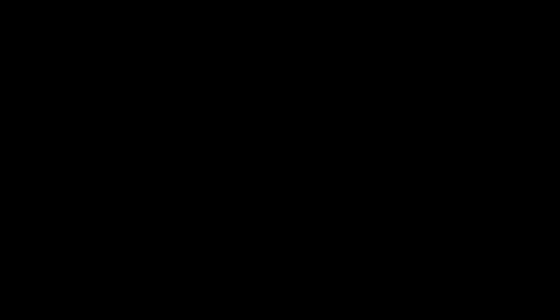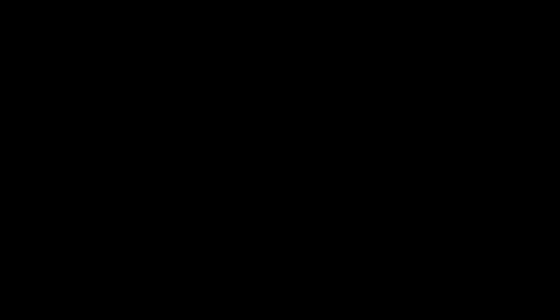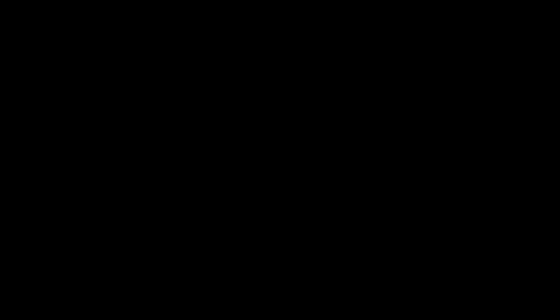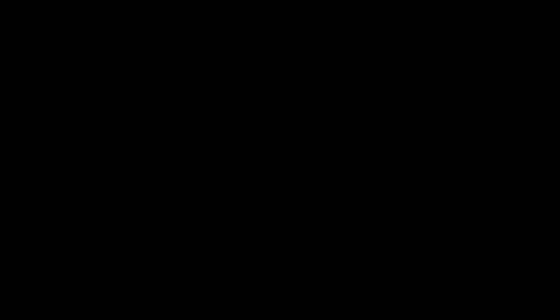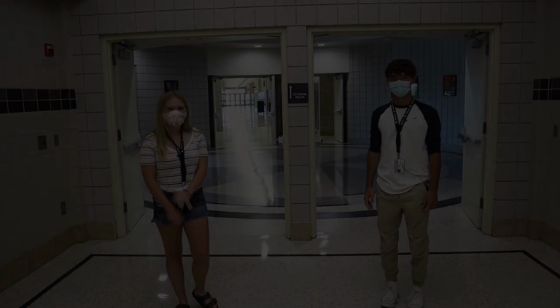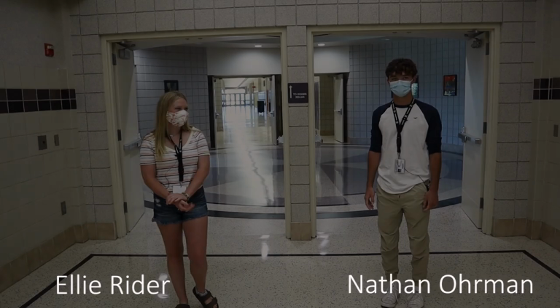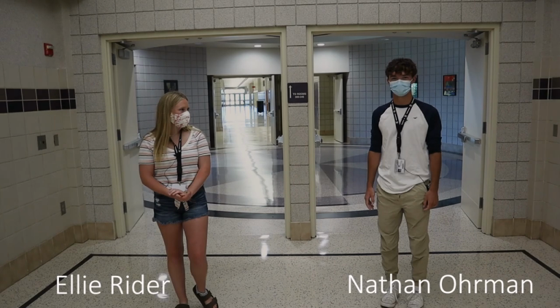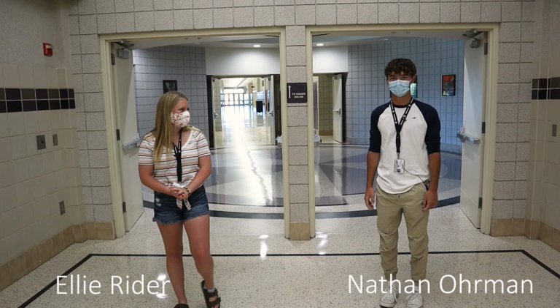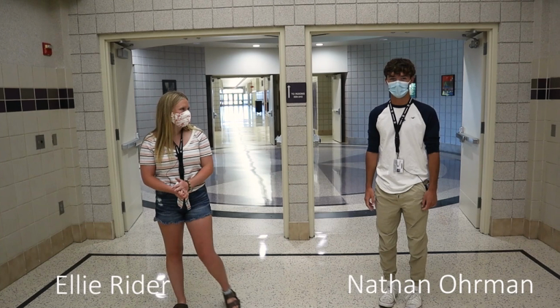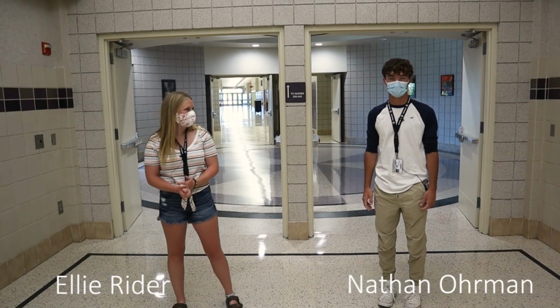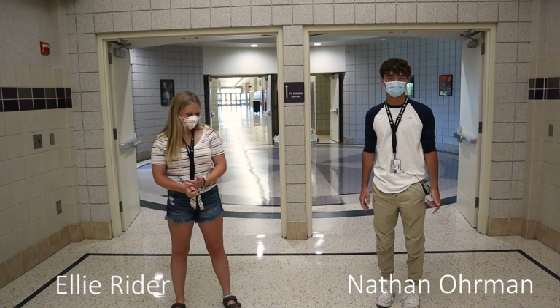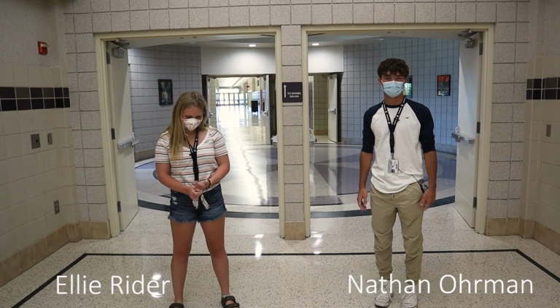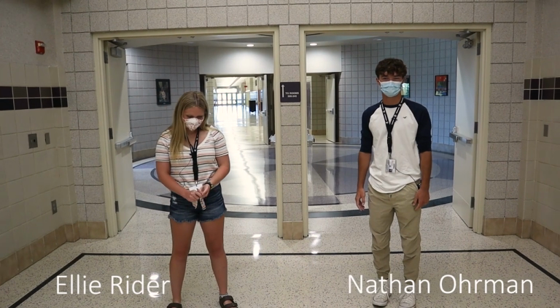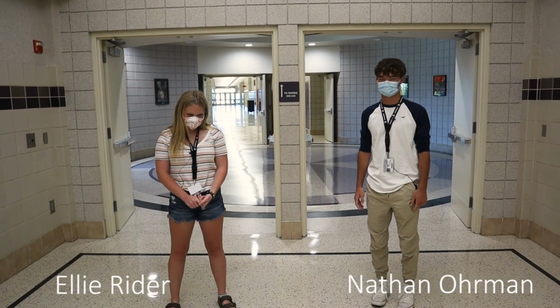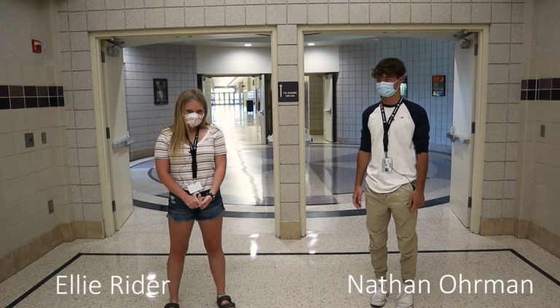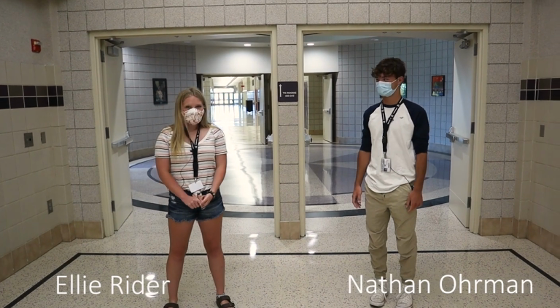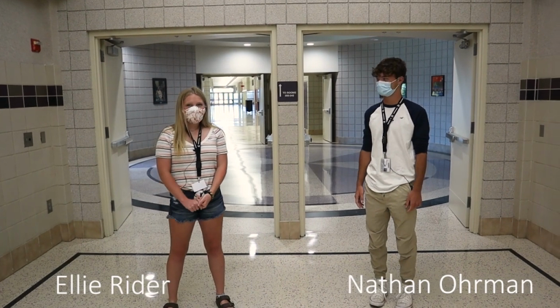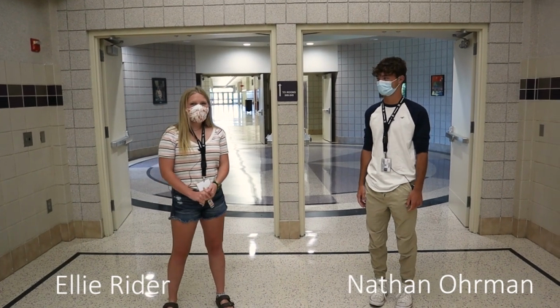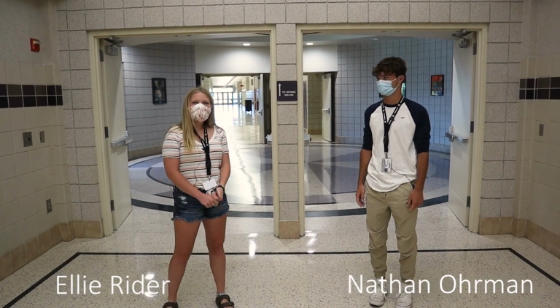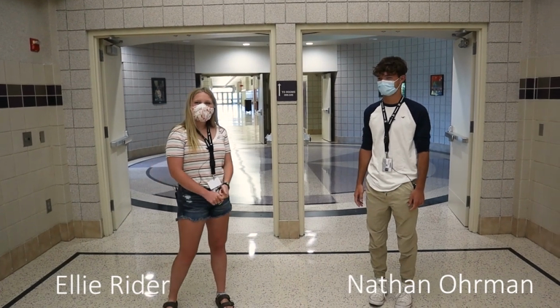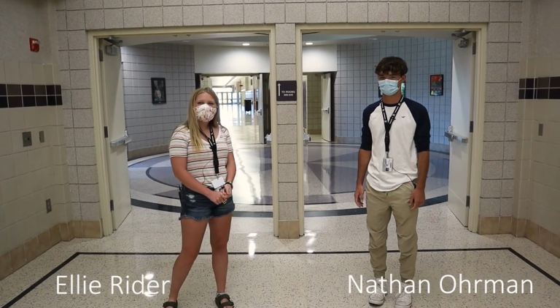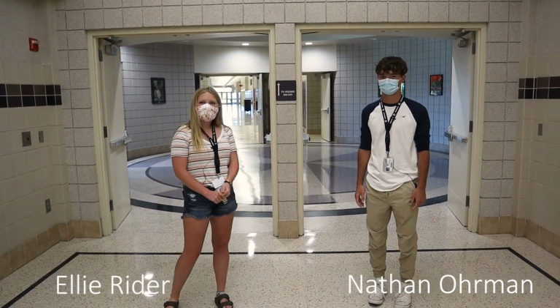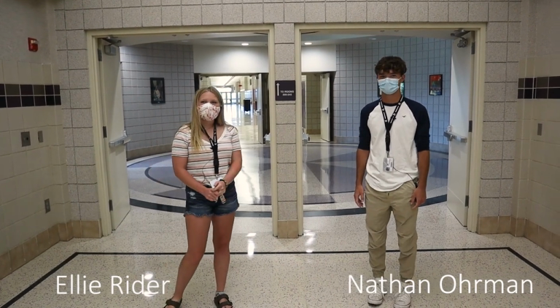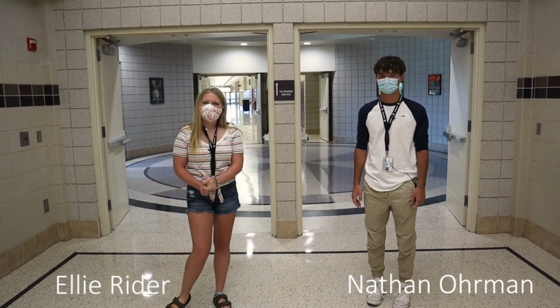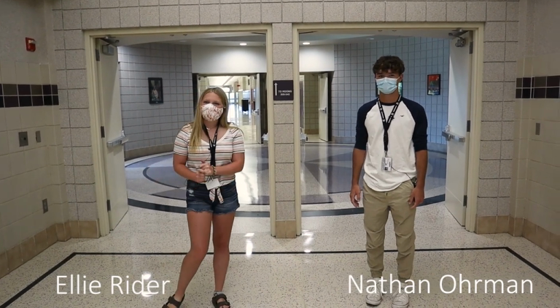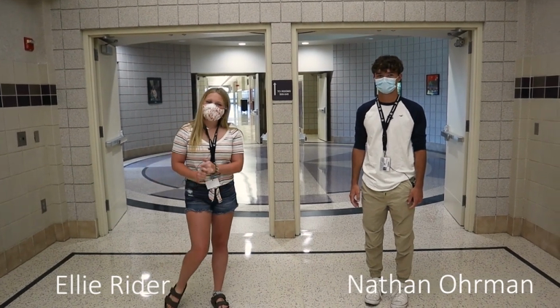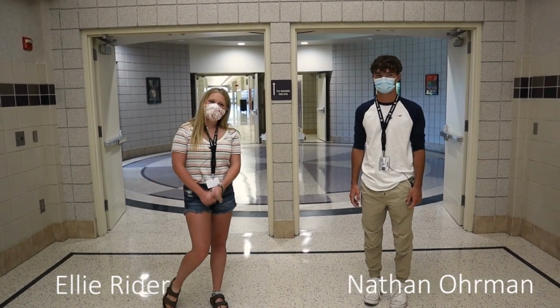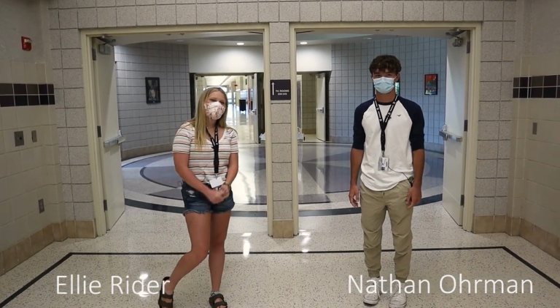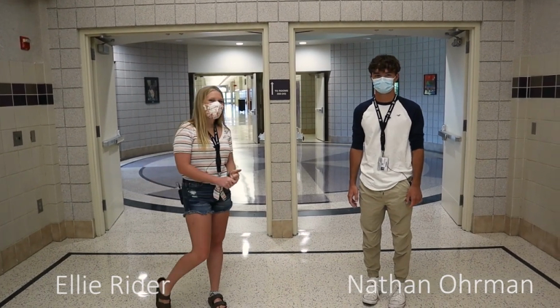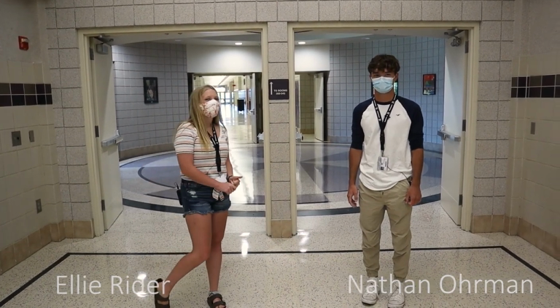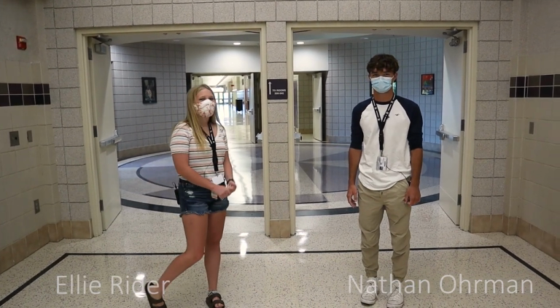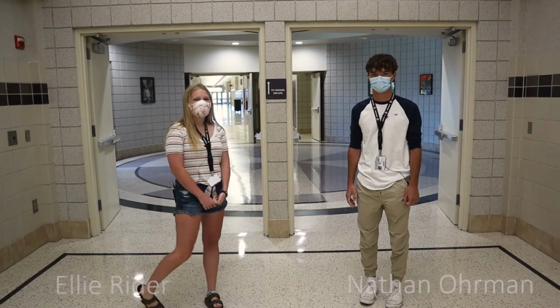I'm Ellie Ryder. I'm Nathan Norman. We're two seniors here and we're going to take you through the arts wing.